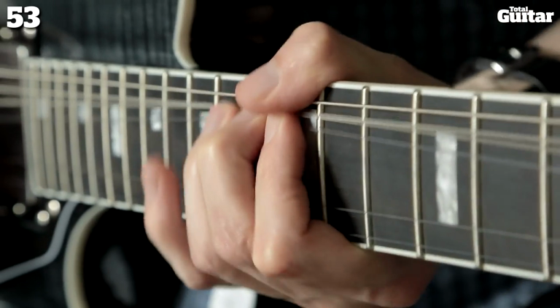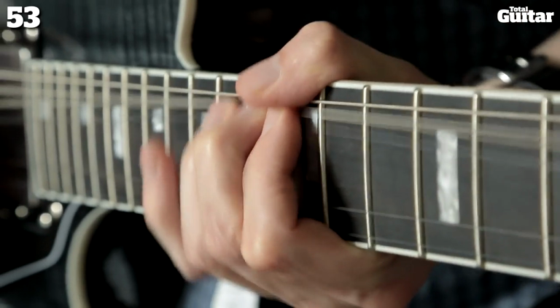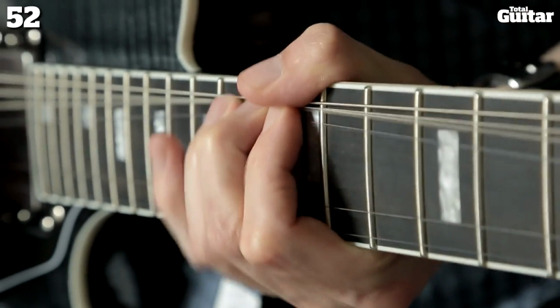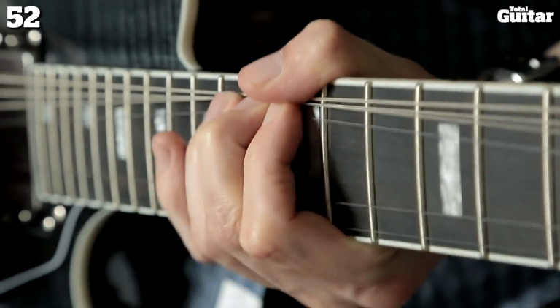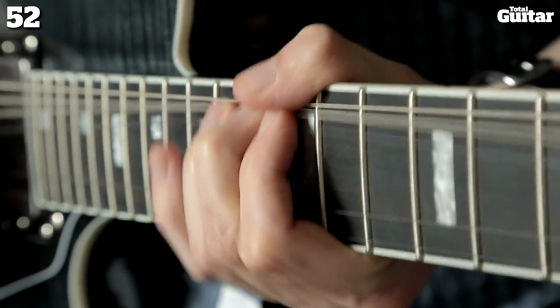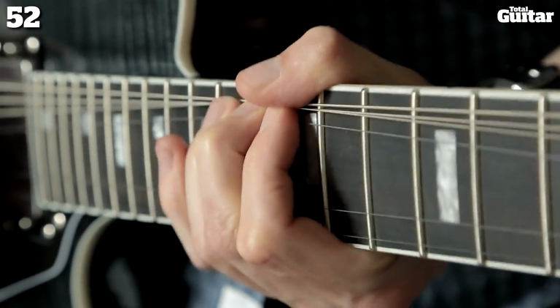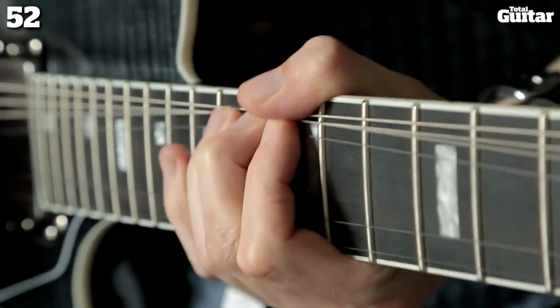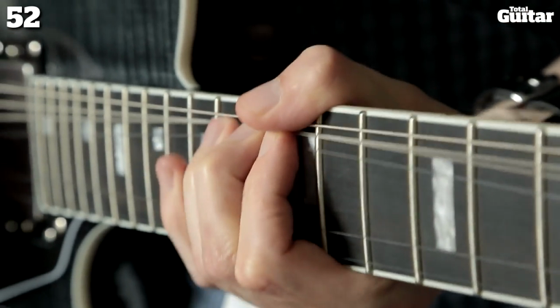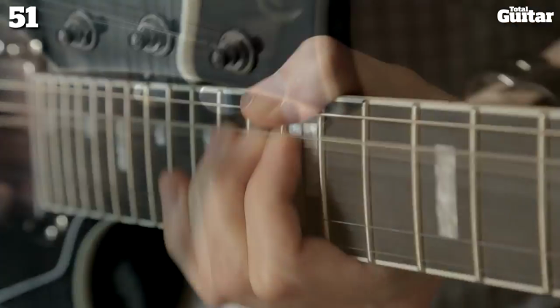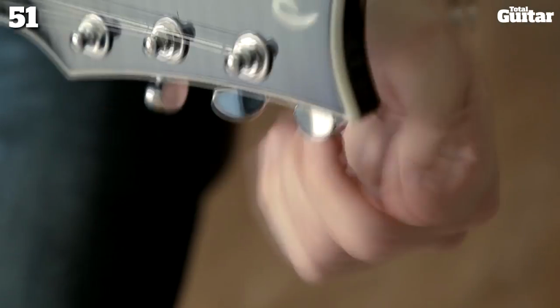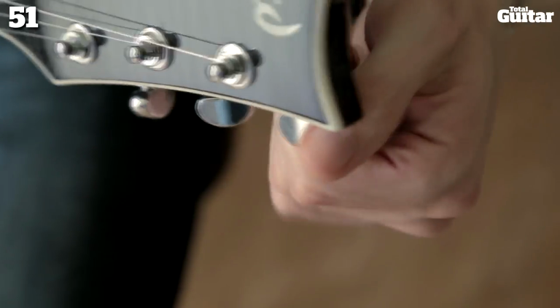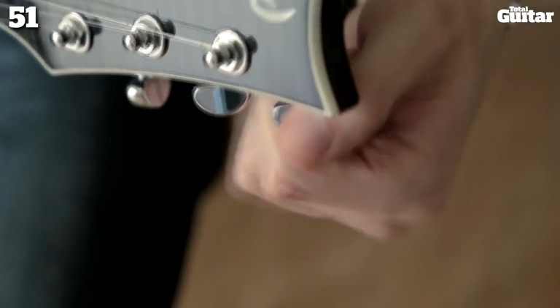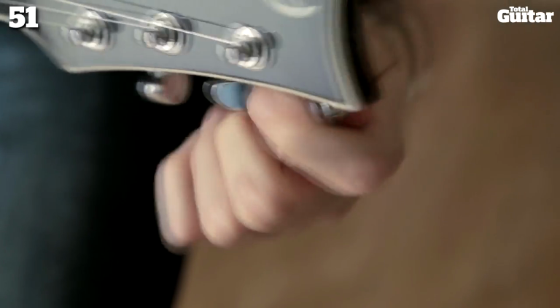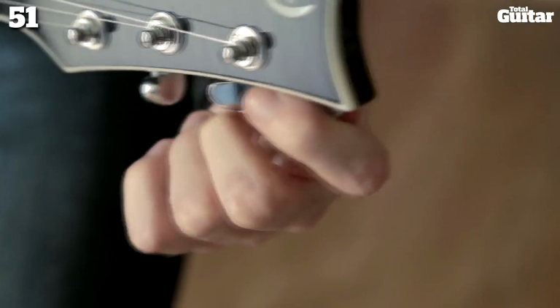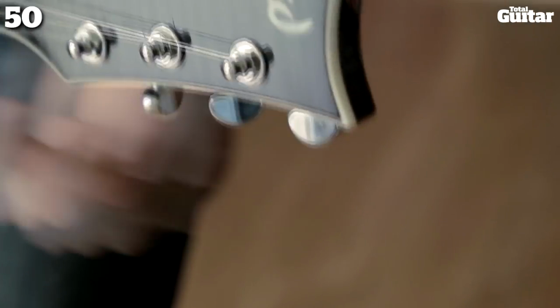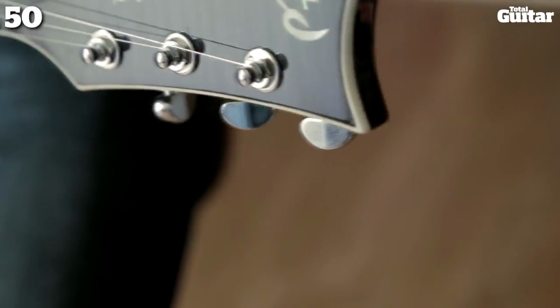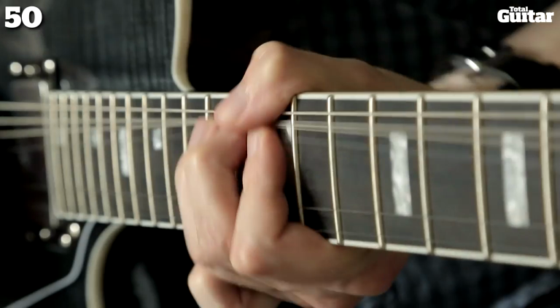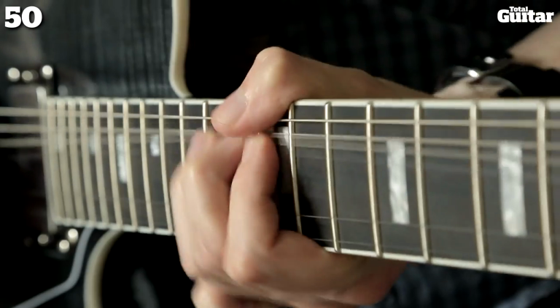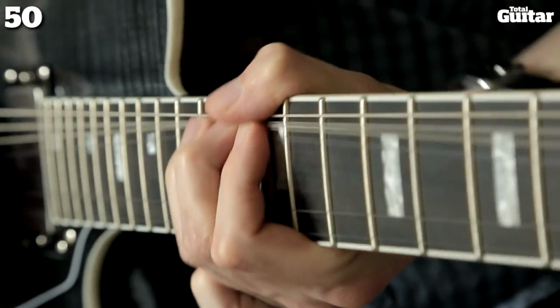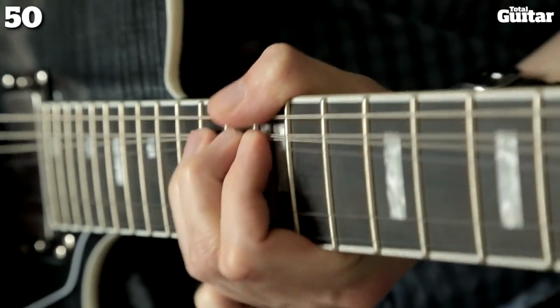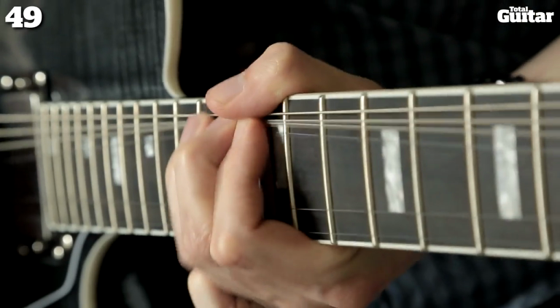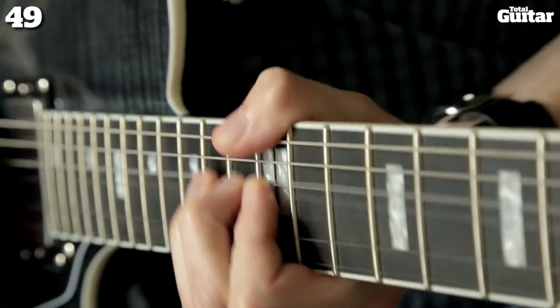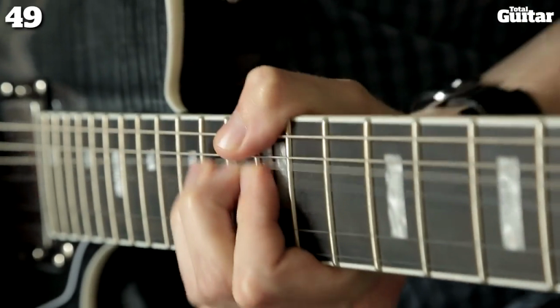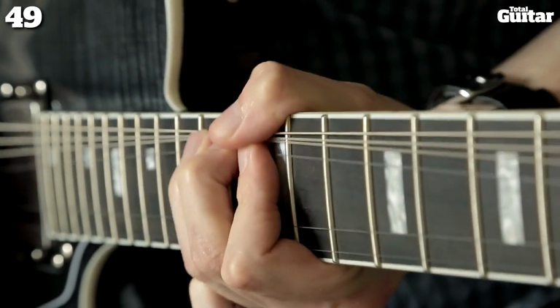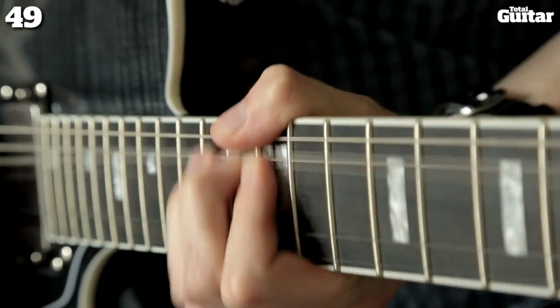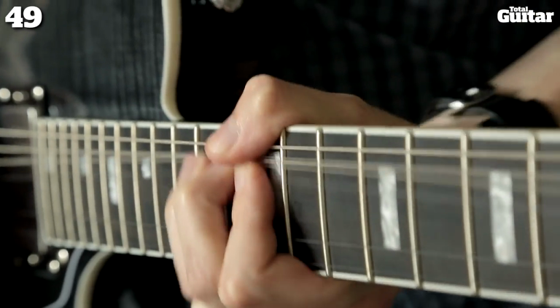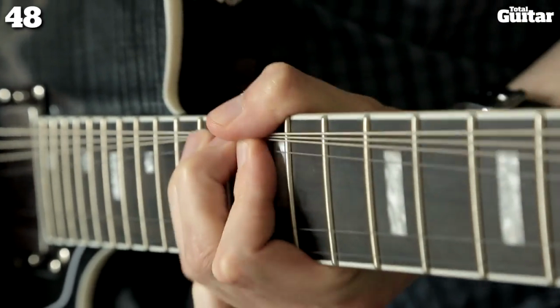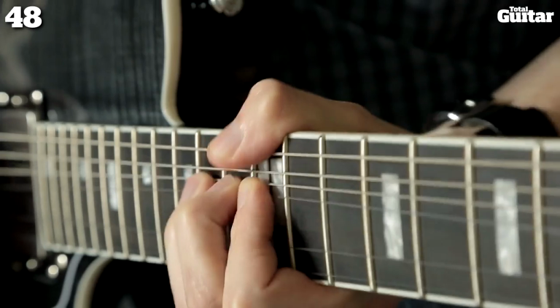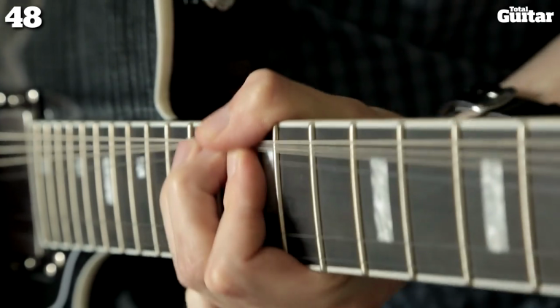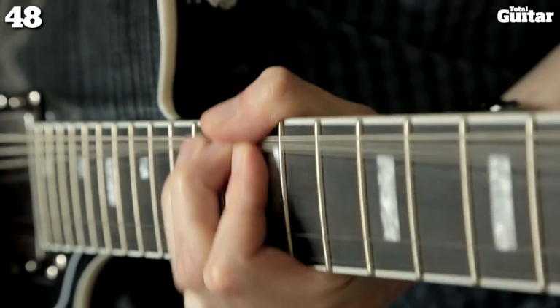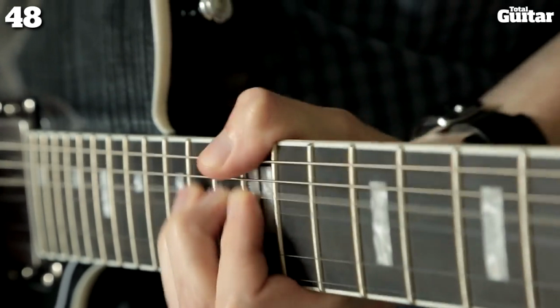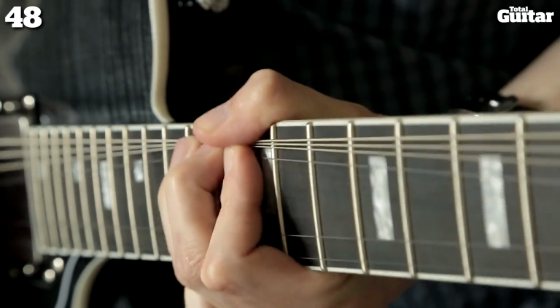It can seem a bit alien at first, but you can even set it so there's no bend at all. You soon get used to it though.